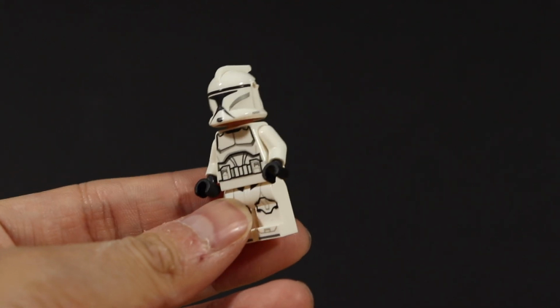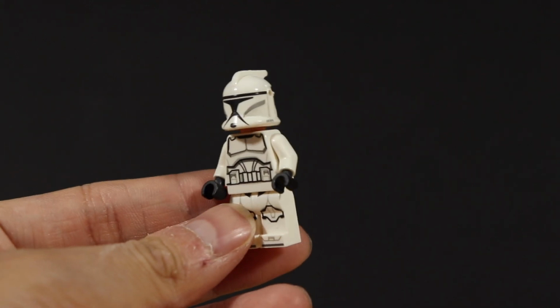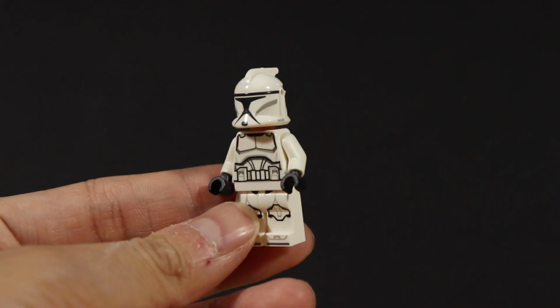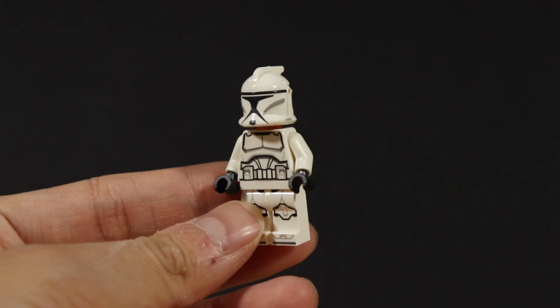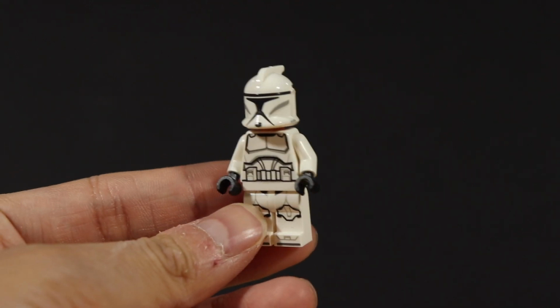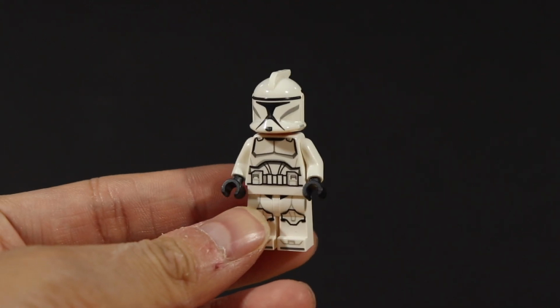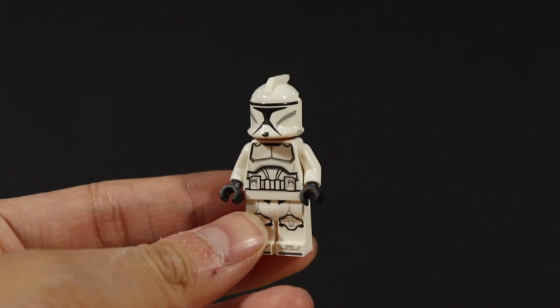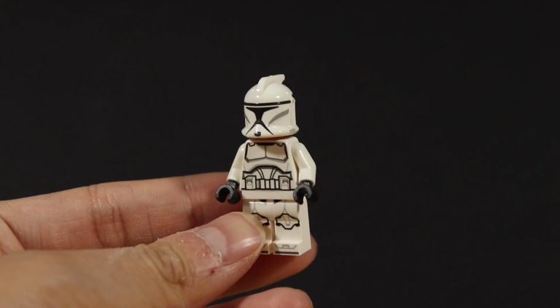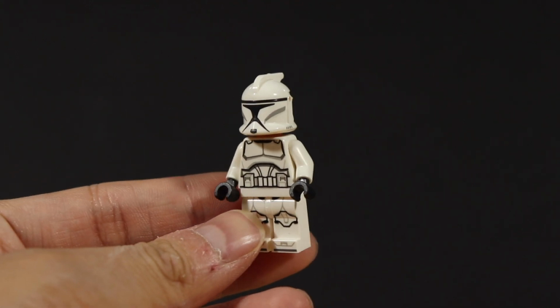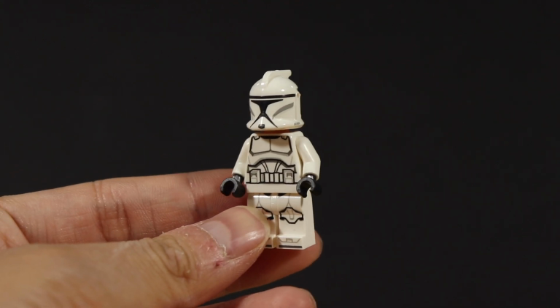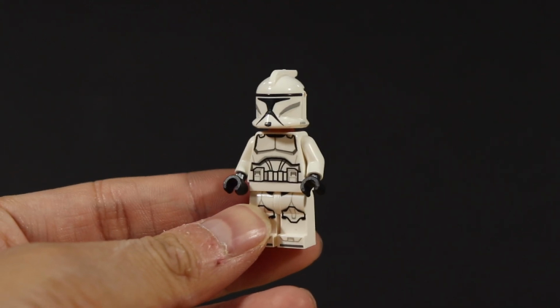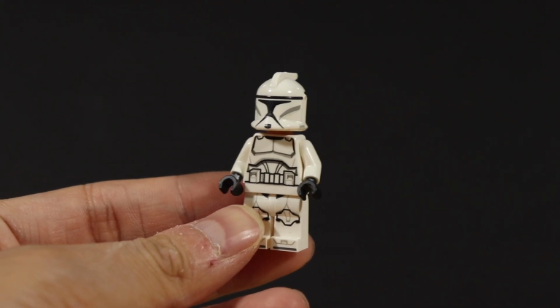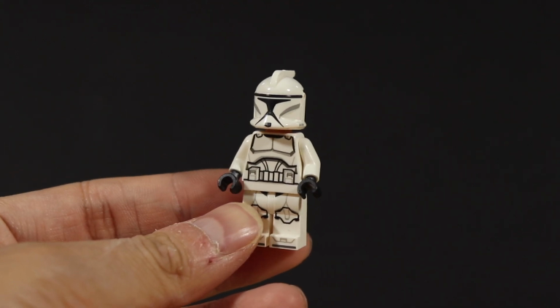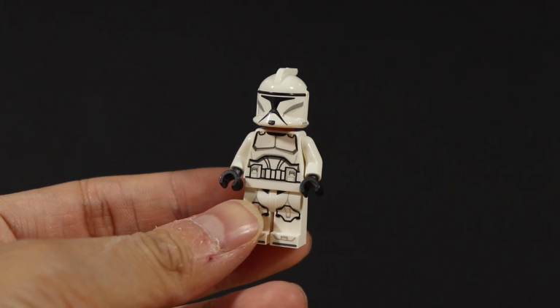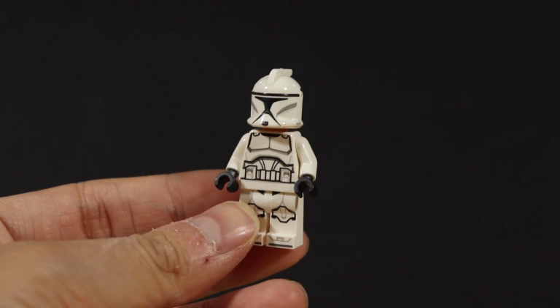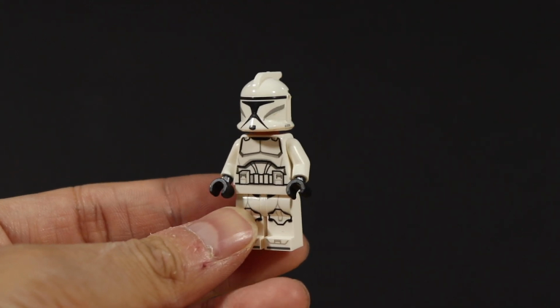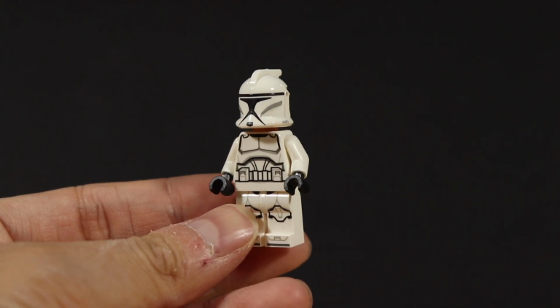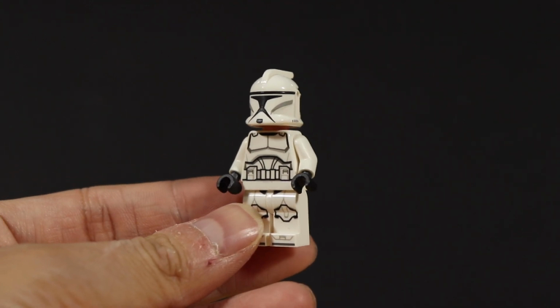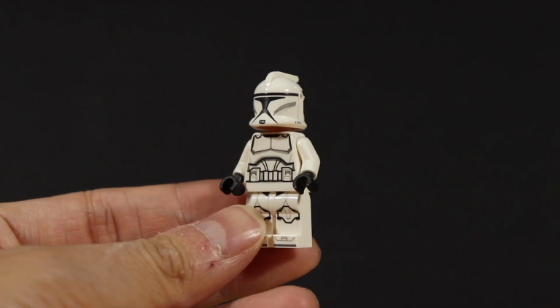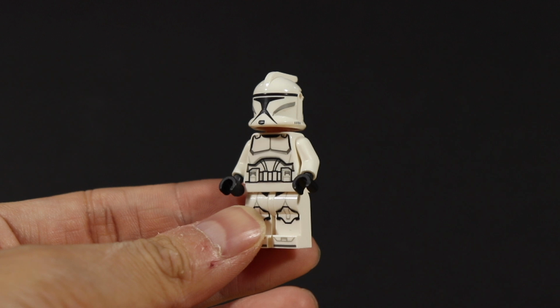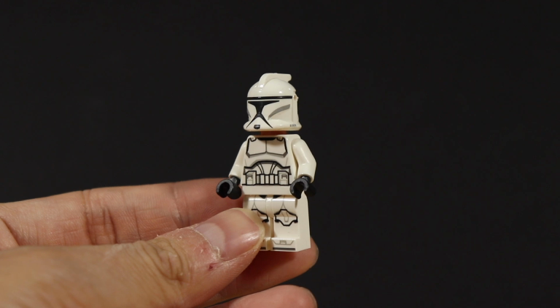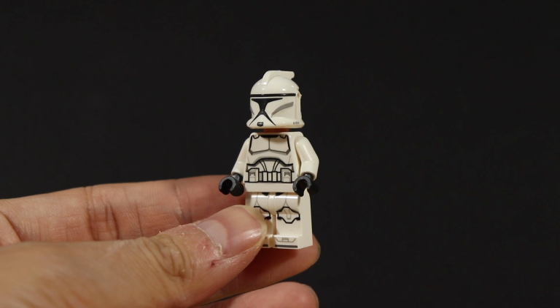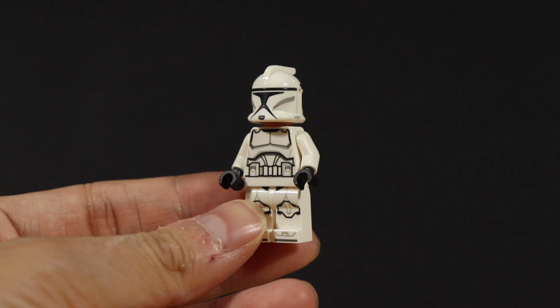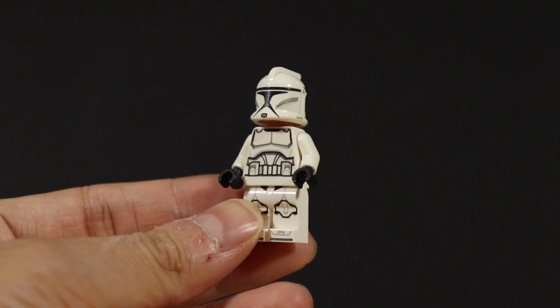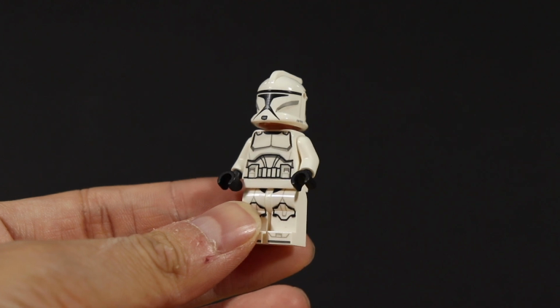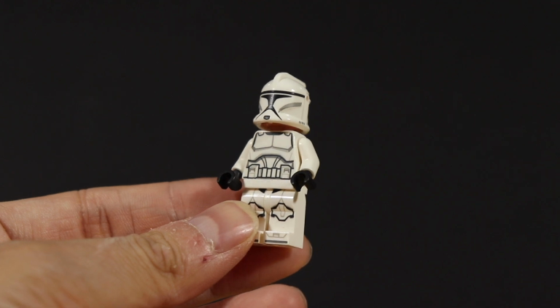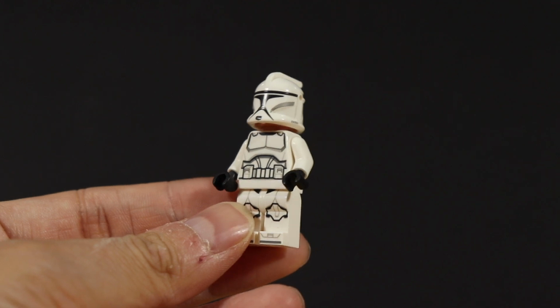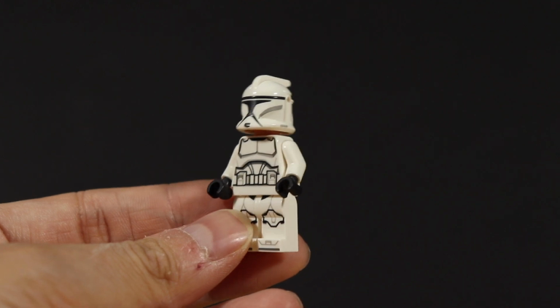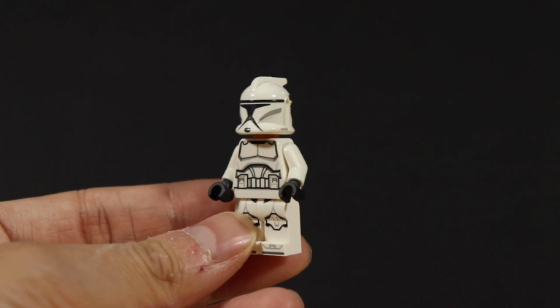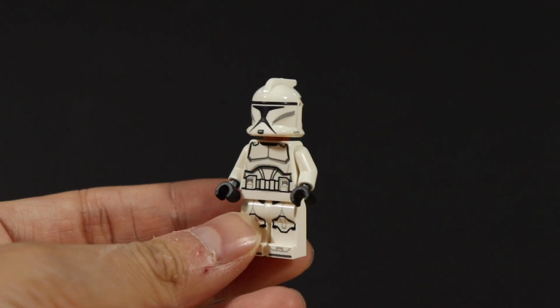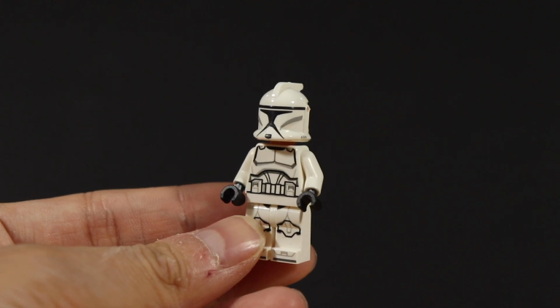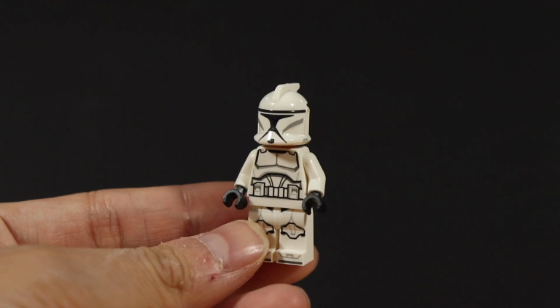But there's one Clone Trooper that I really wanted to make, which was the very first Clone Trooper, but in Phase 1.